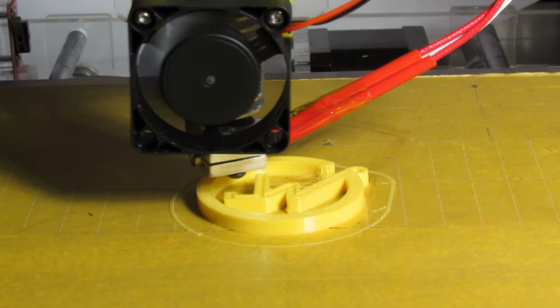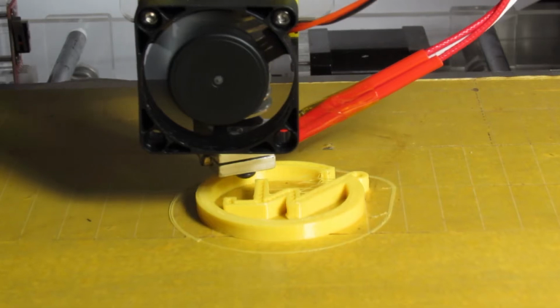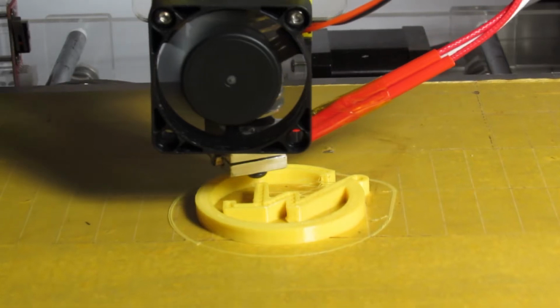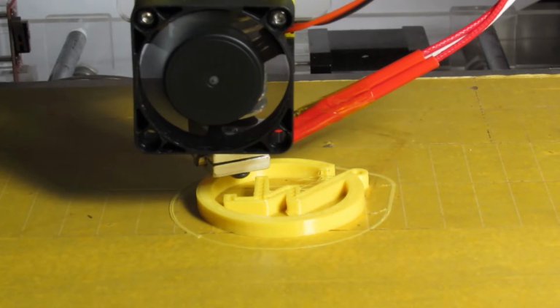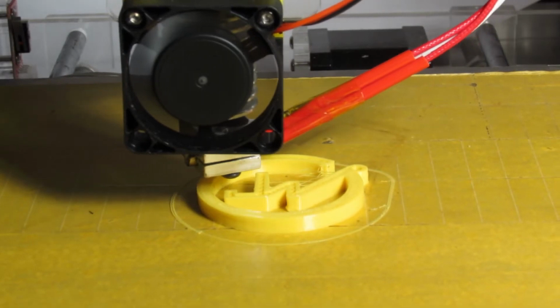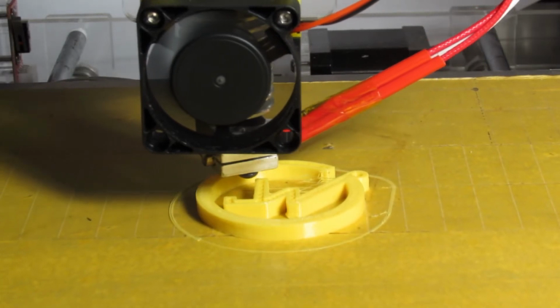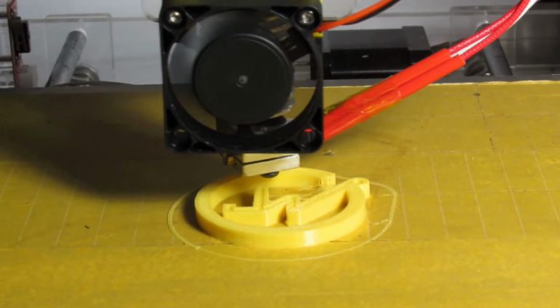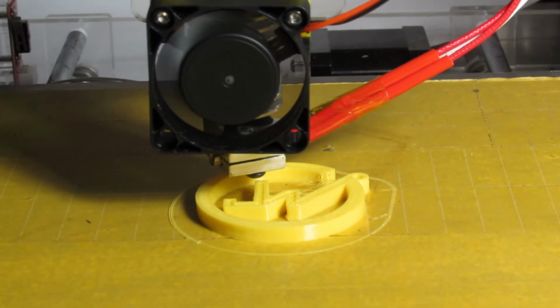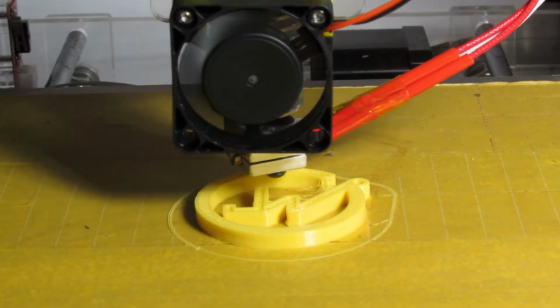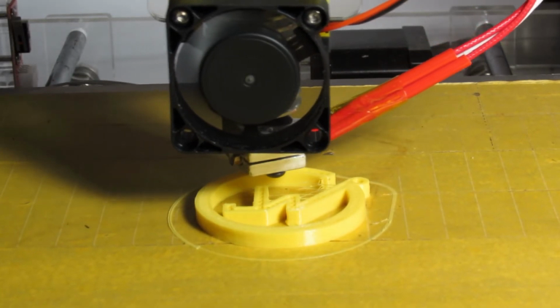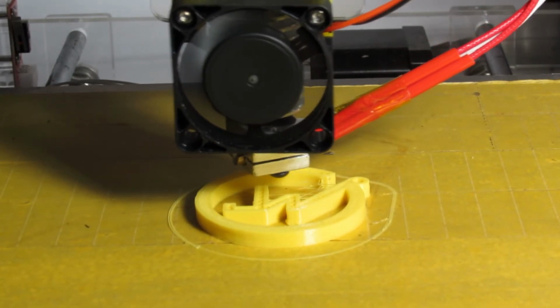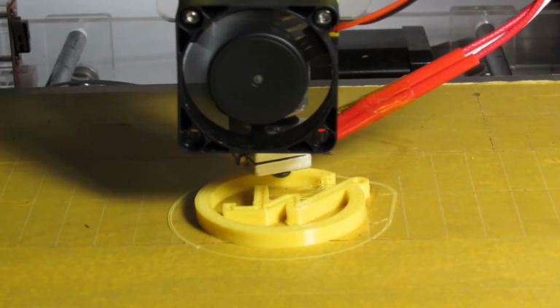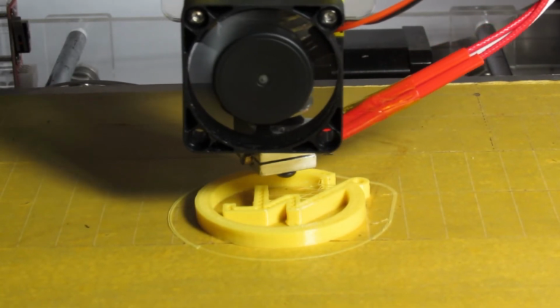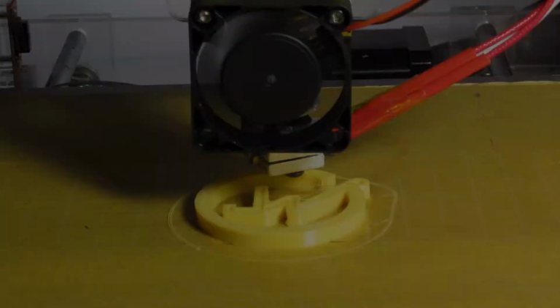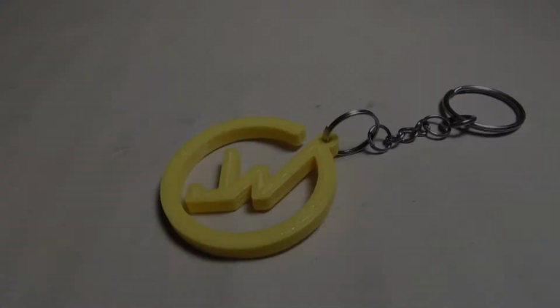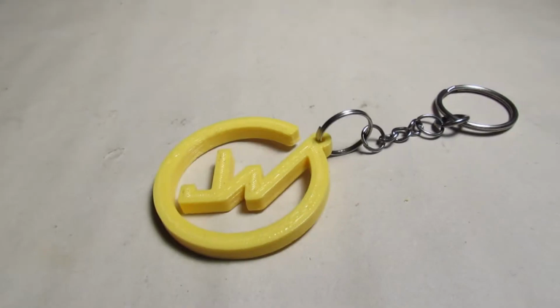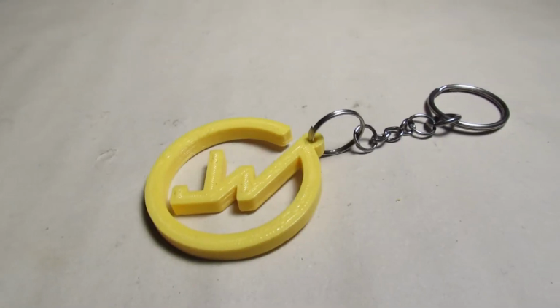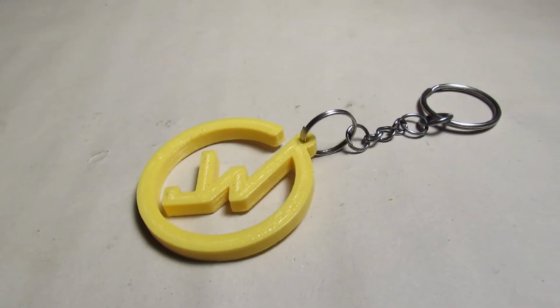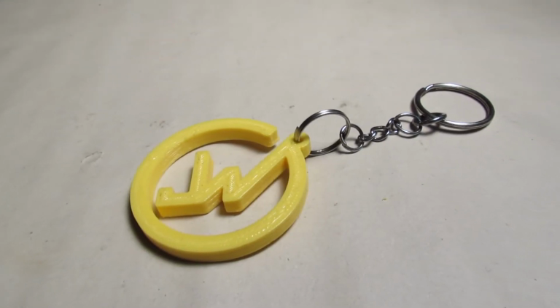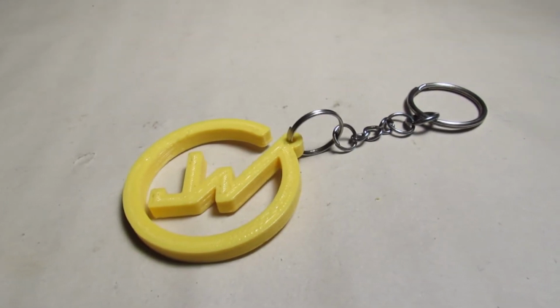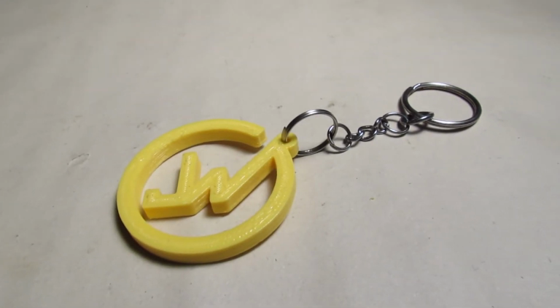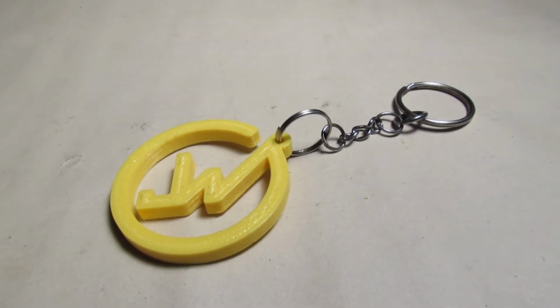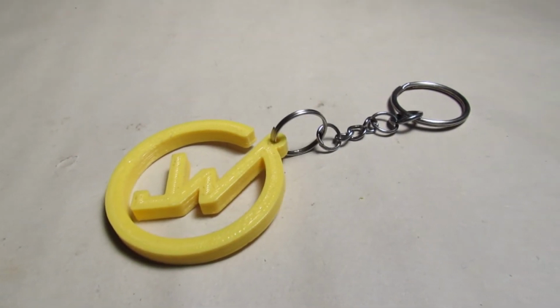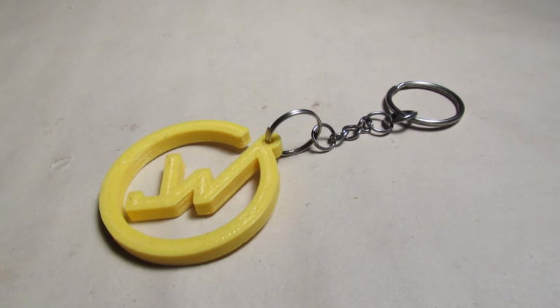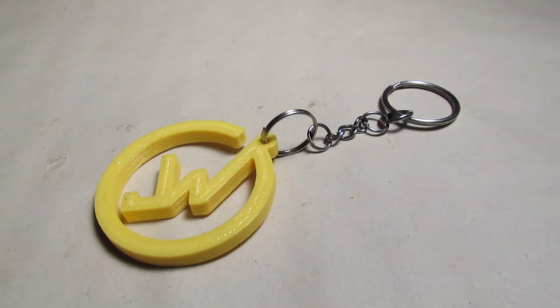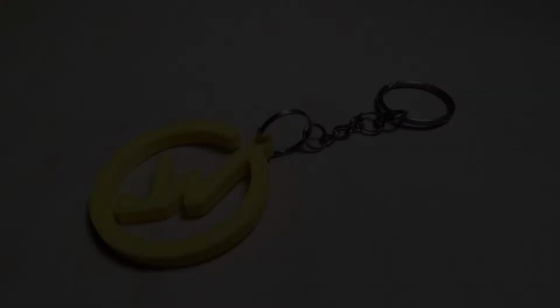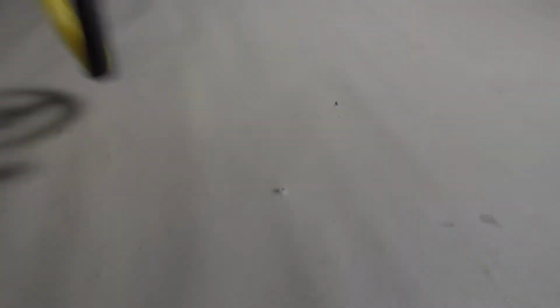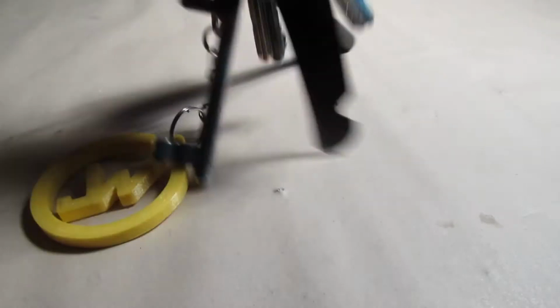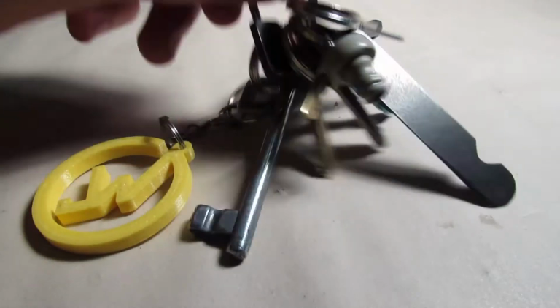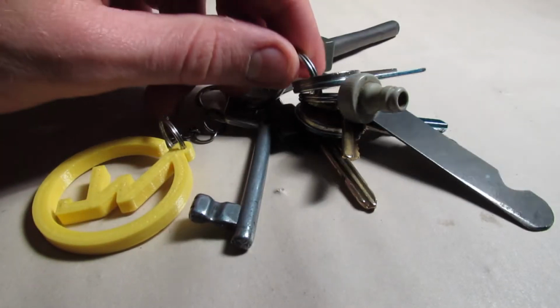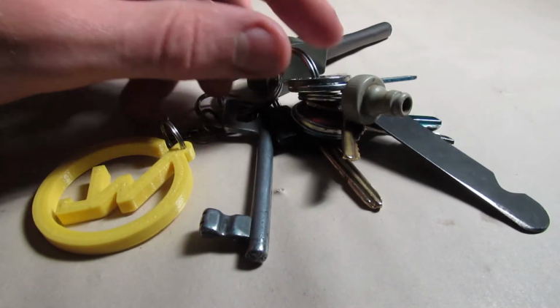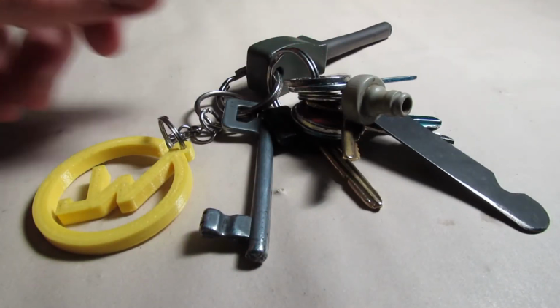What's up everybody! In this quick tutorial I'm going to show you how you can create a custom personal or business logo keychain with a 3D printer.